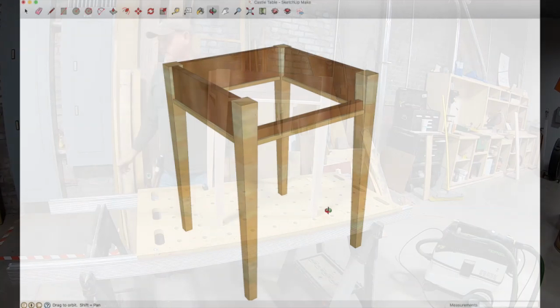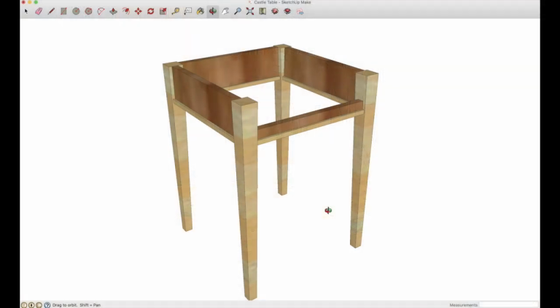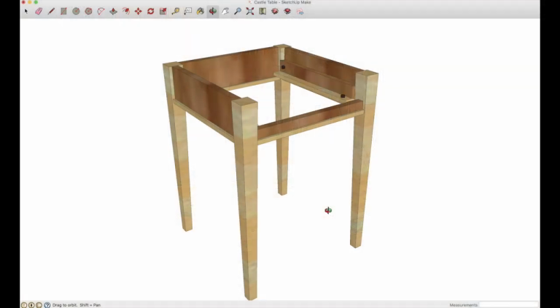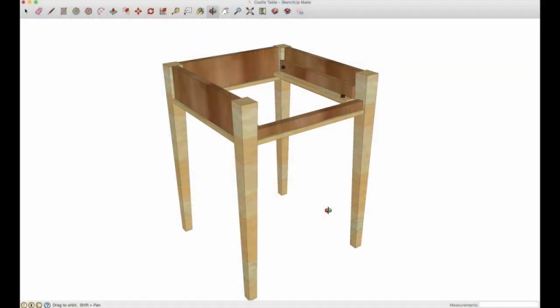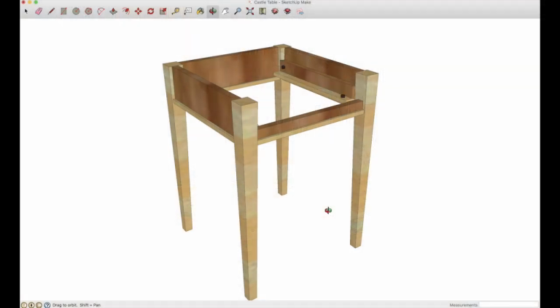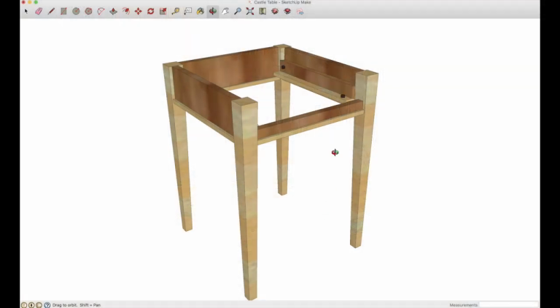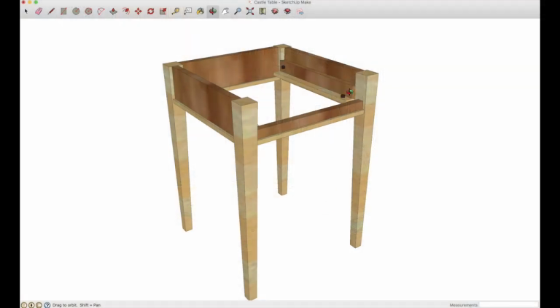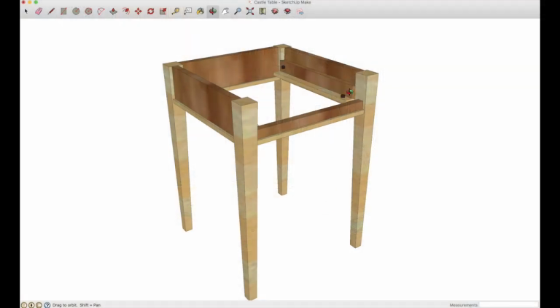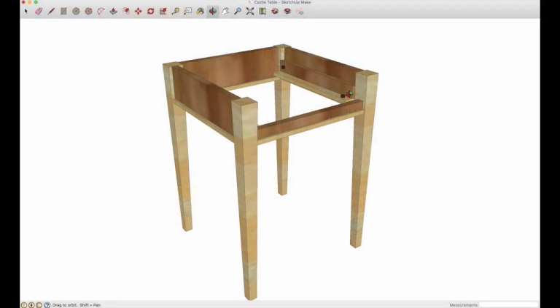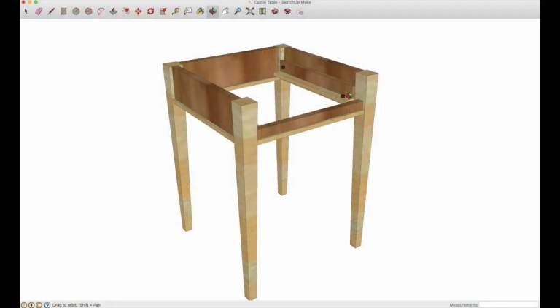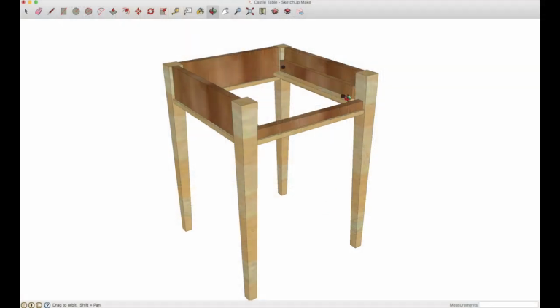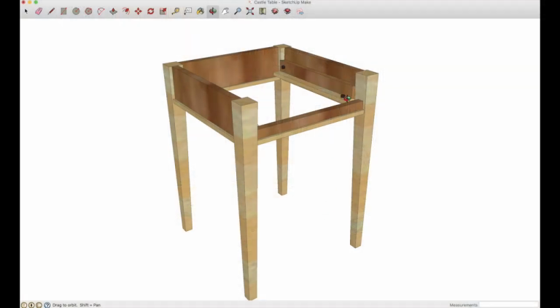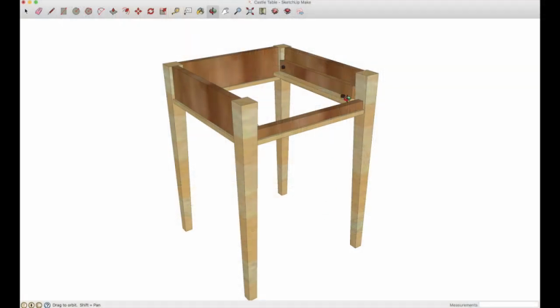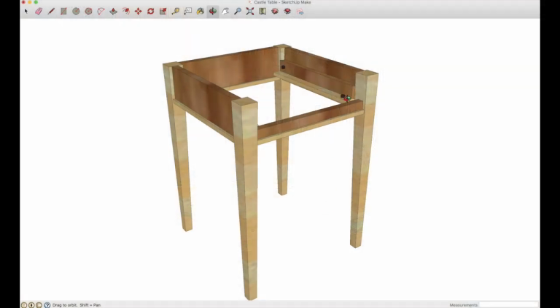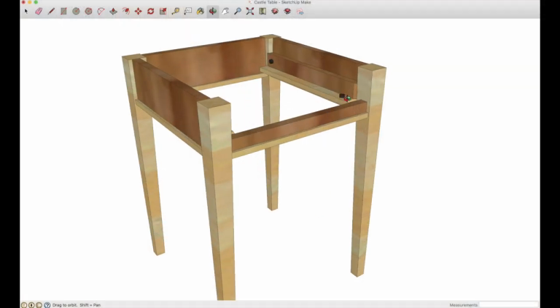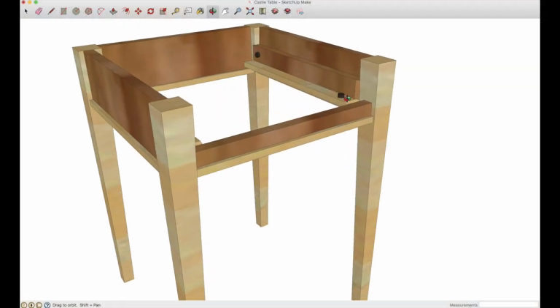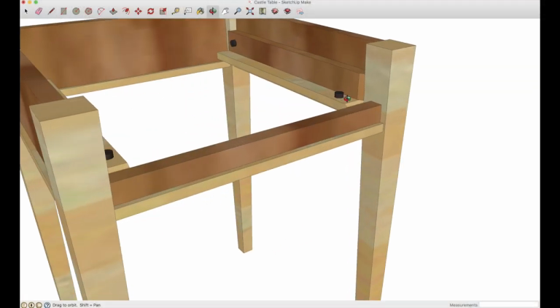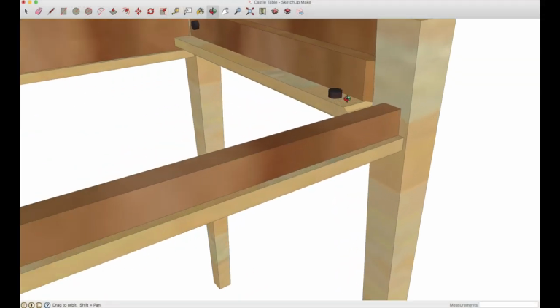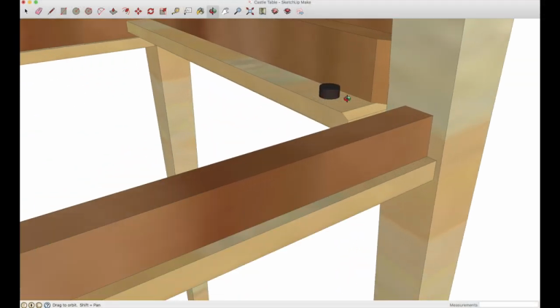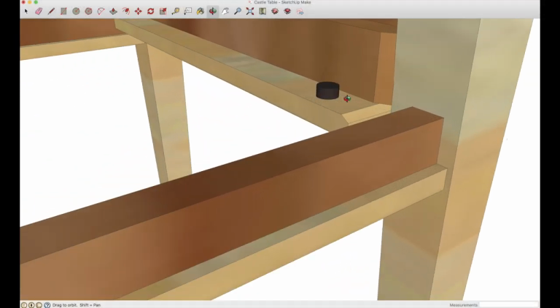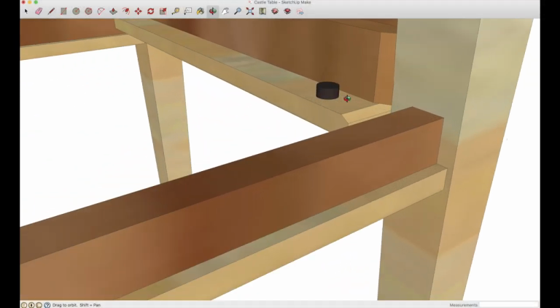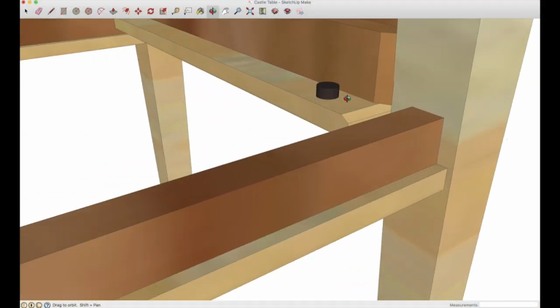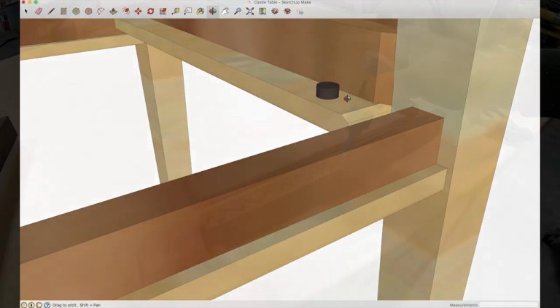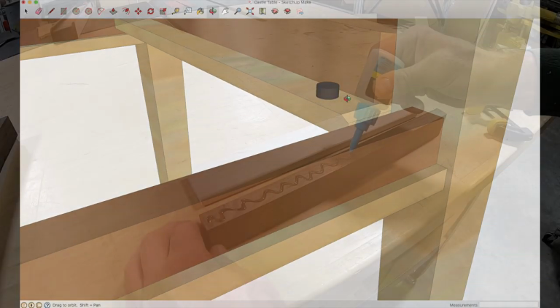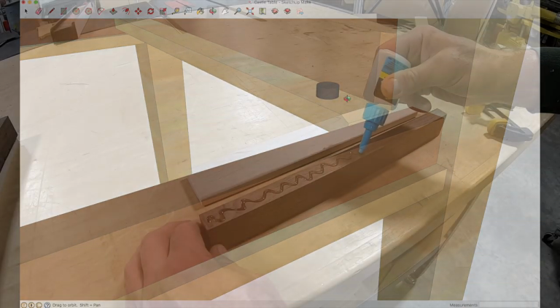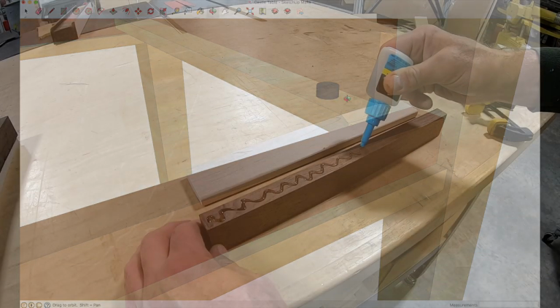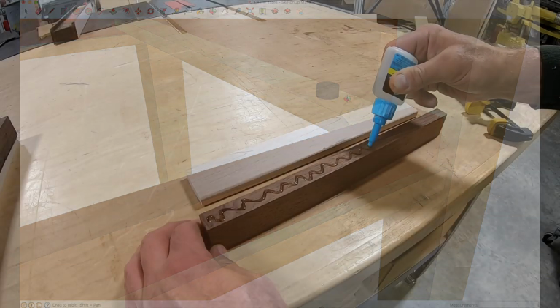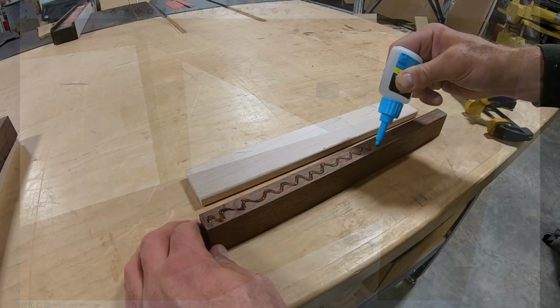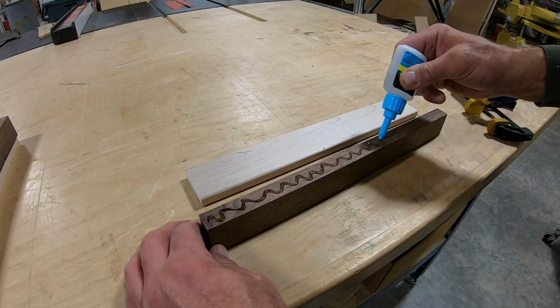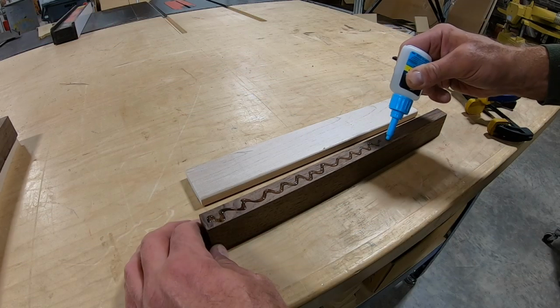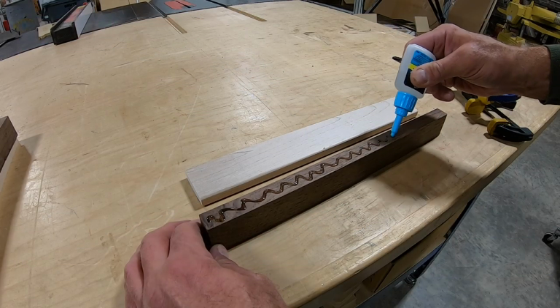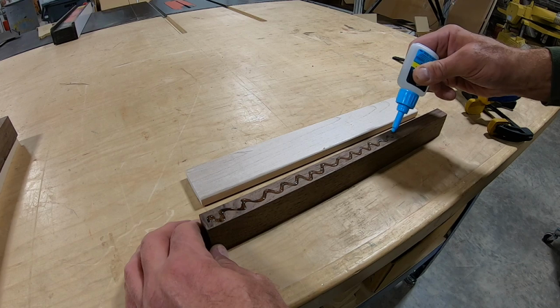I need to build slides for the drawer and I just use scraps that were left over.